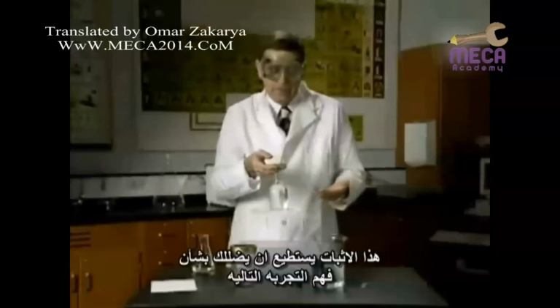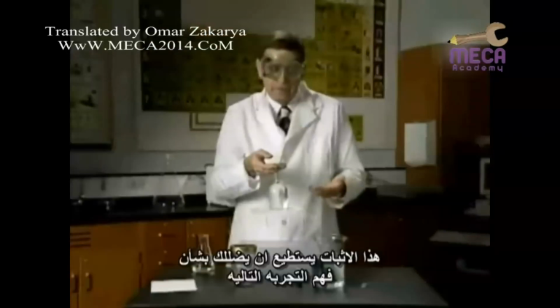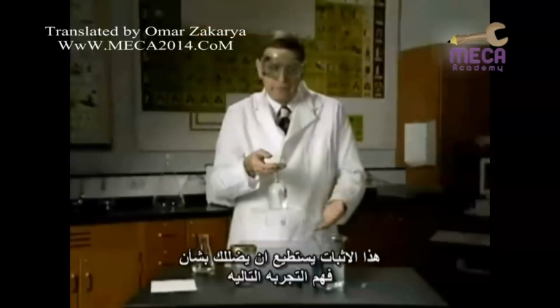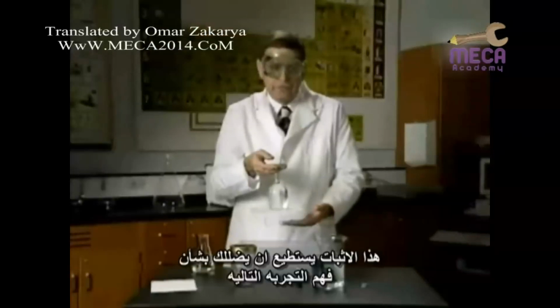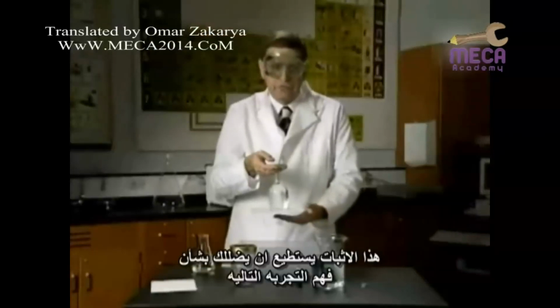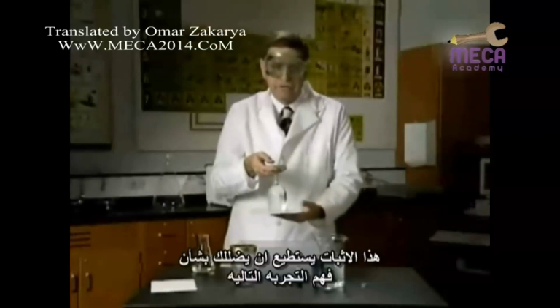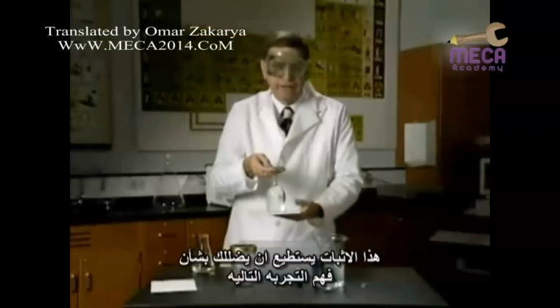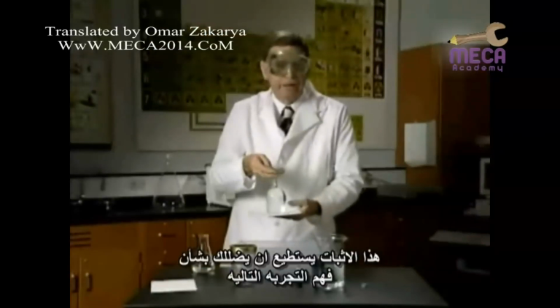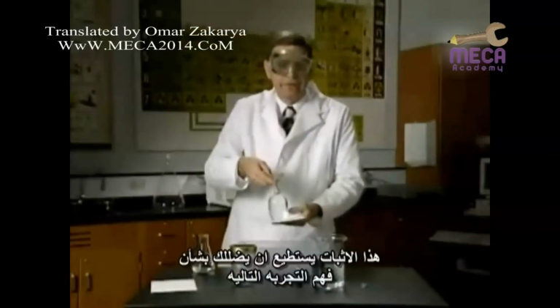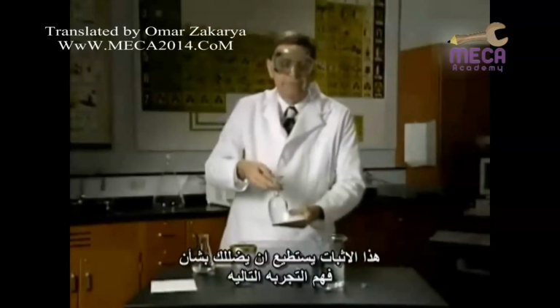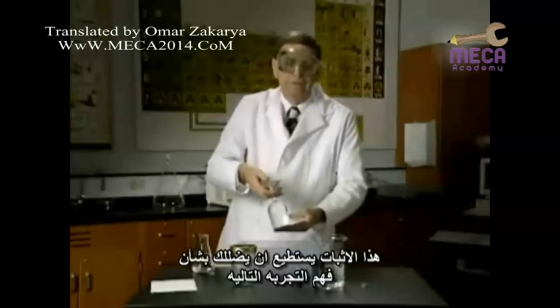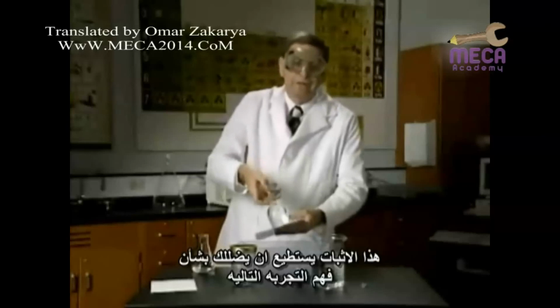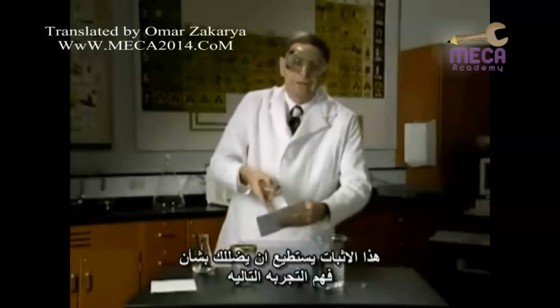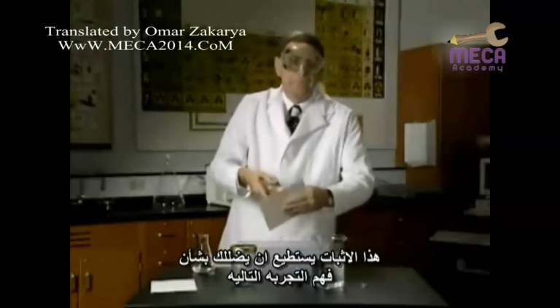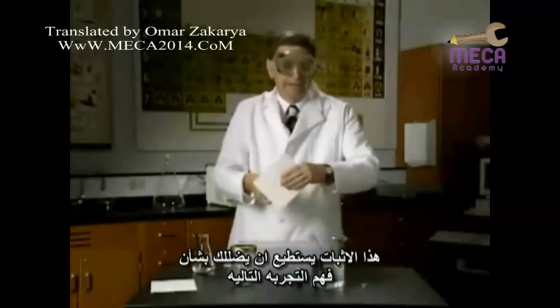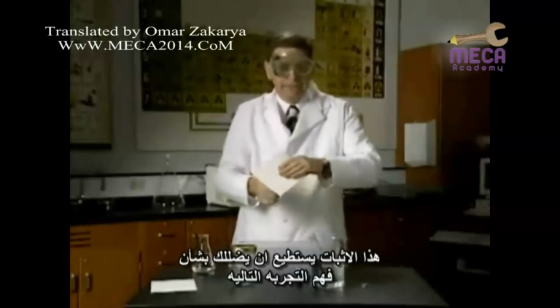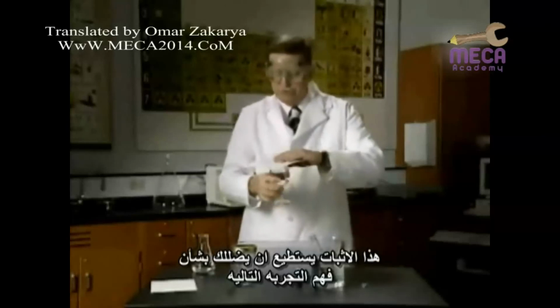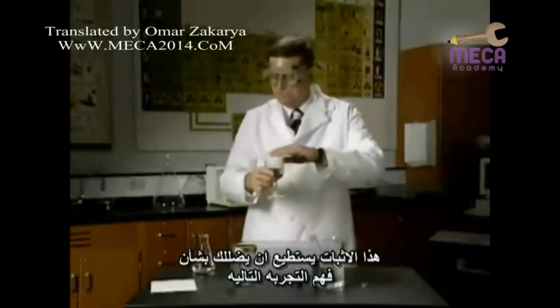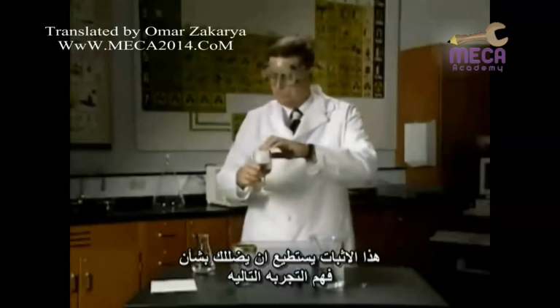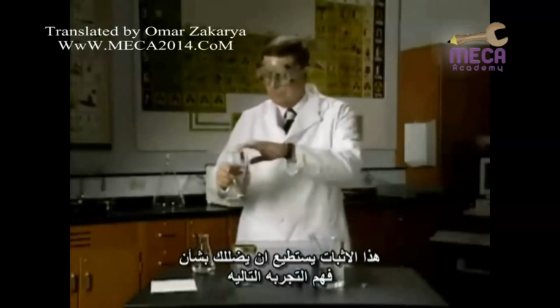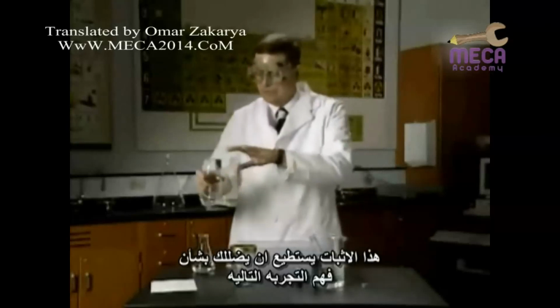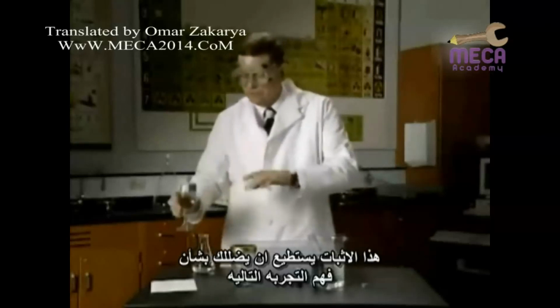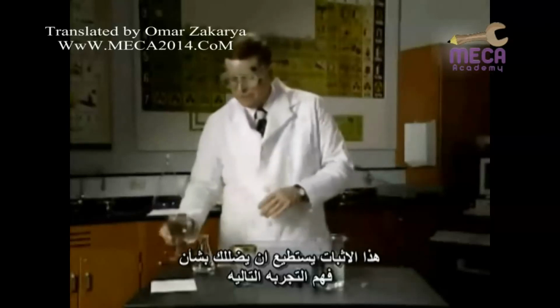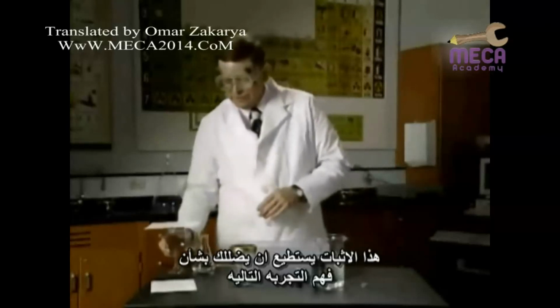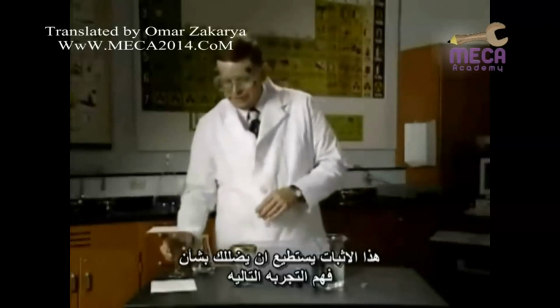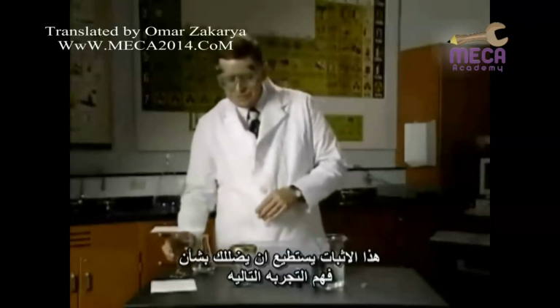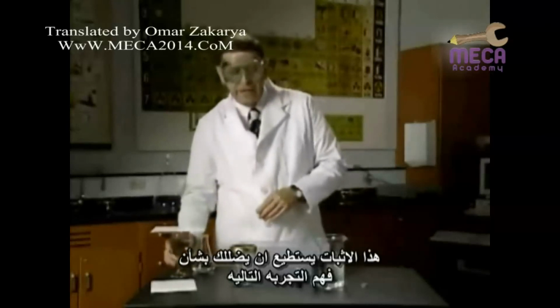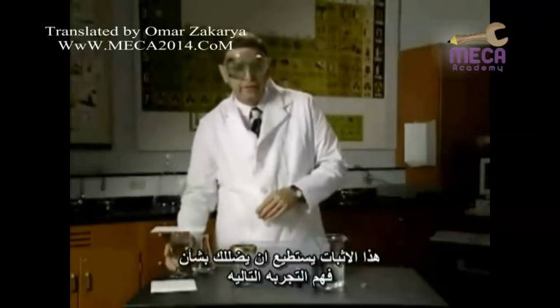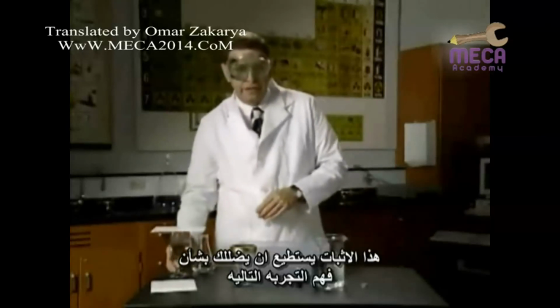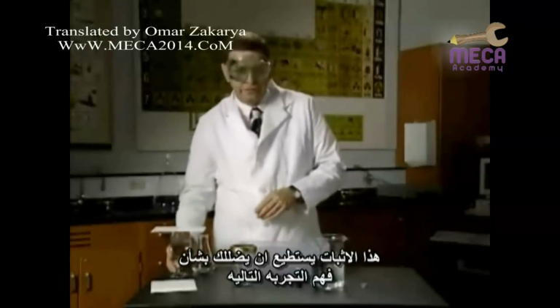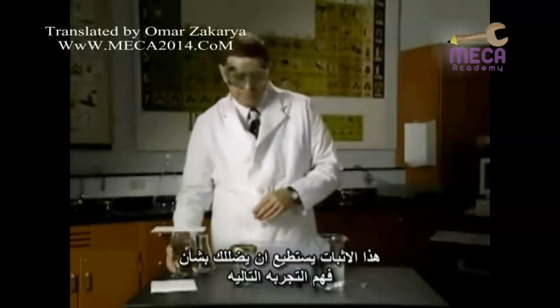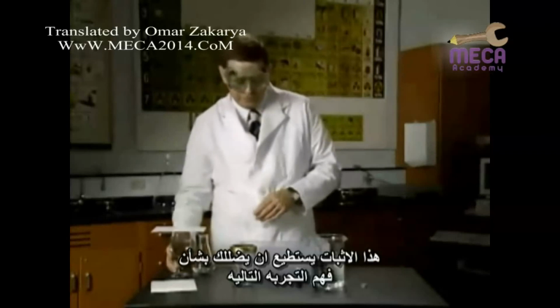This demonstration can actually mislead you regarding the understanding of the next demonstration.